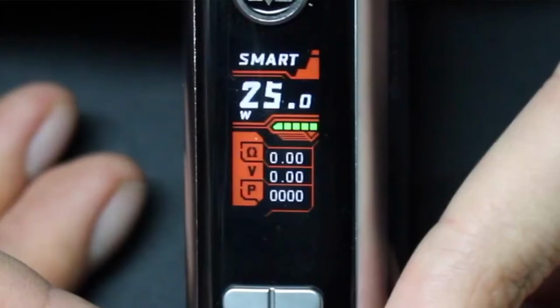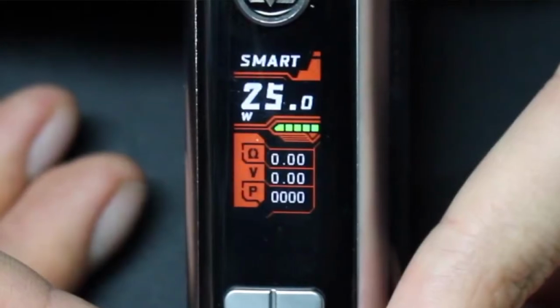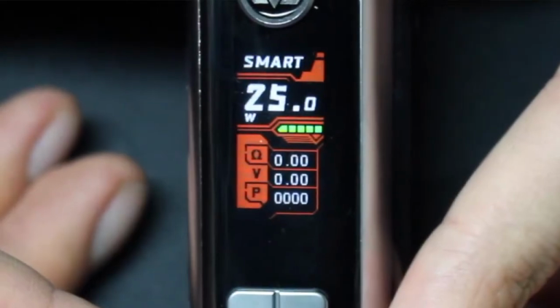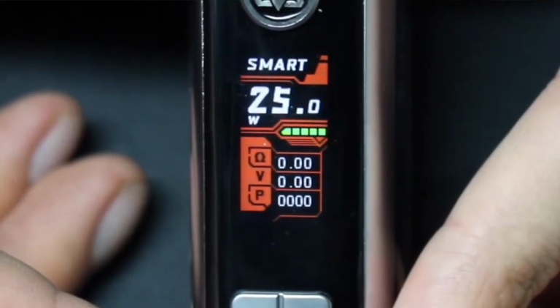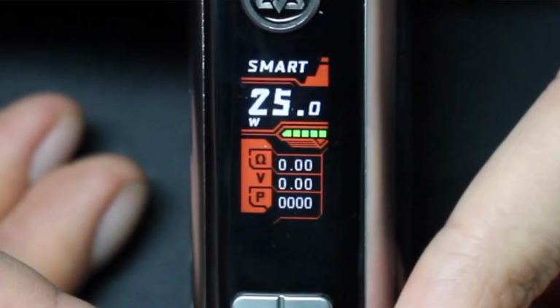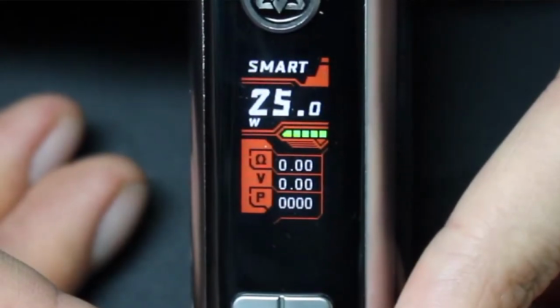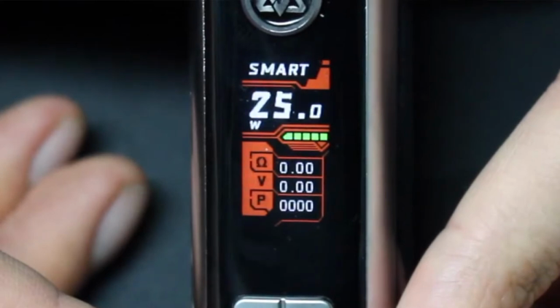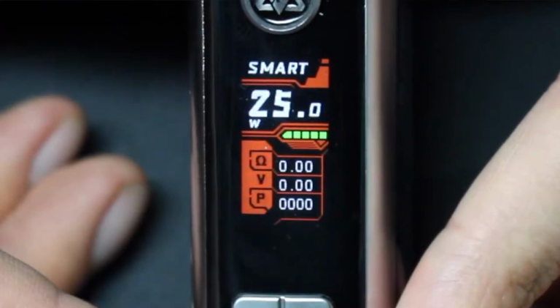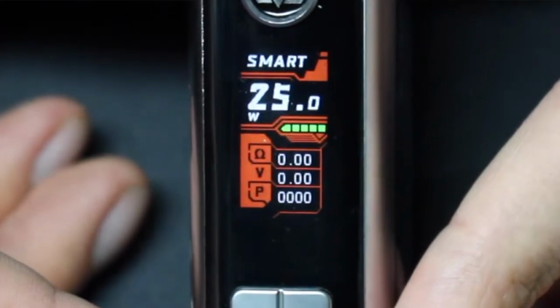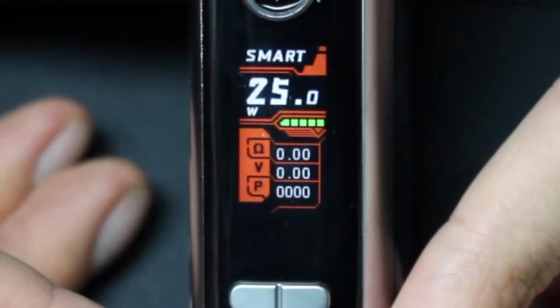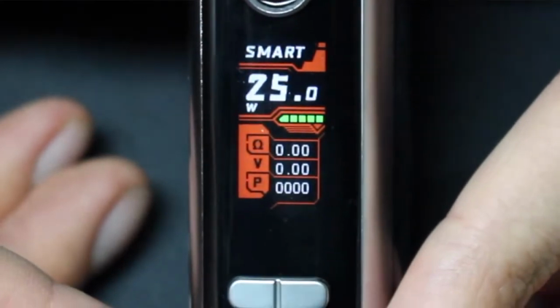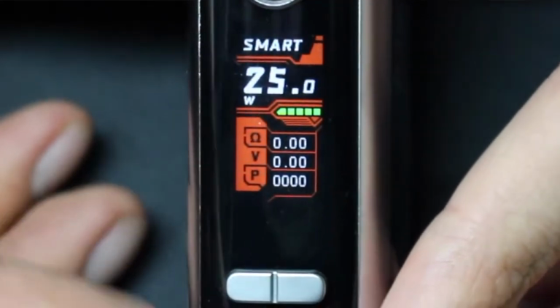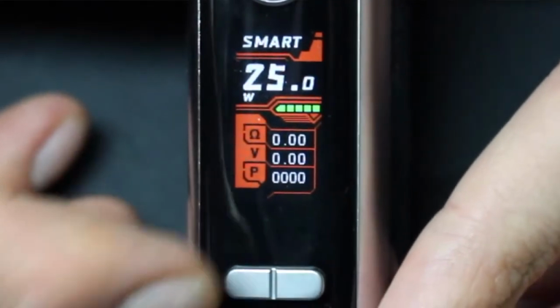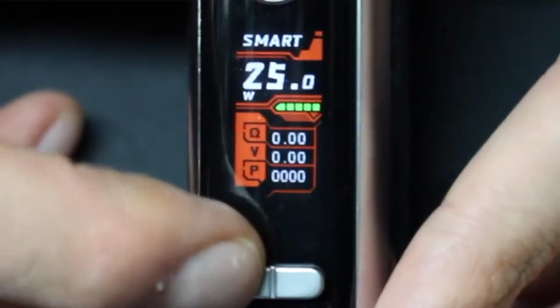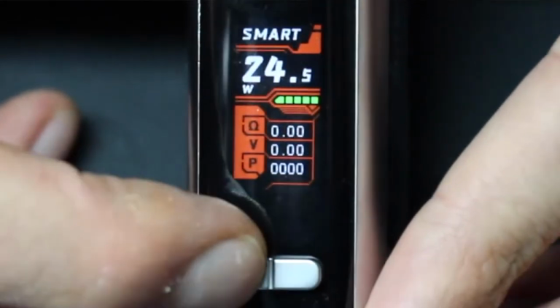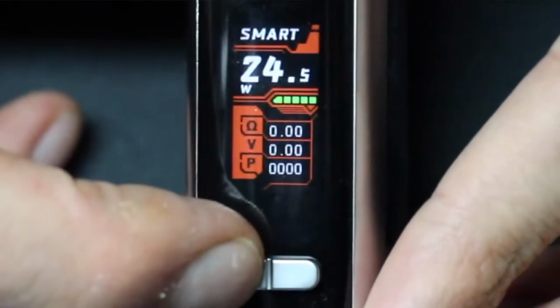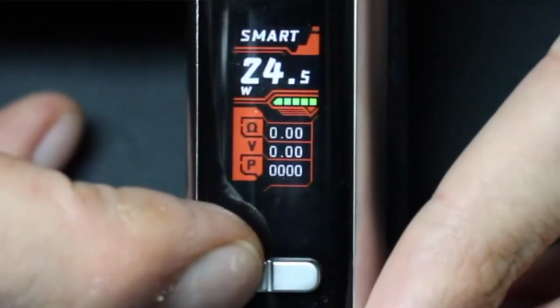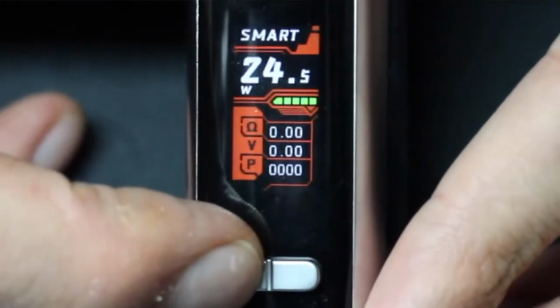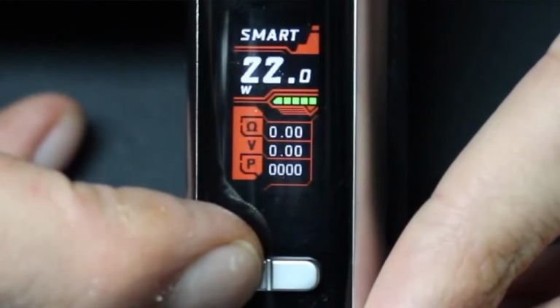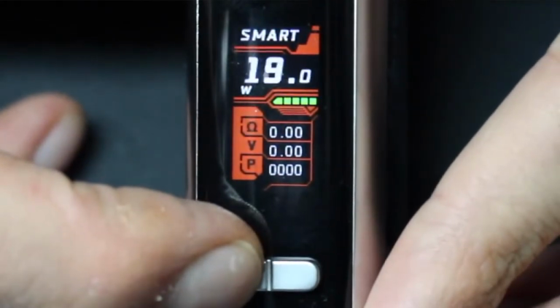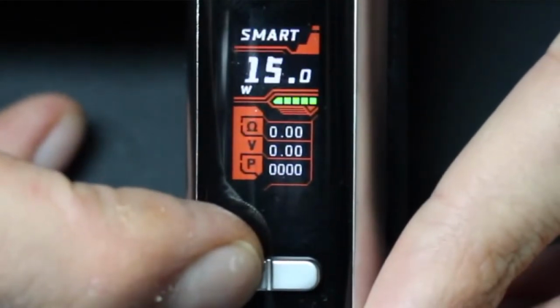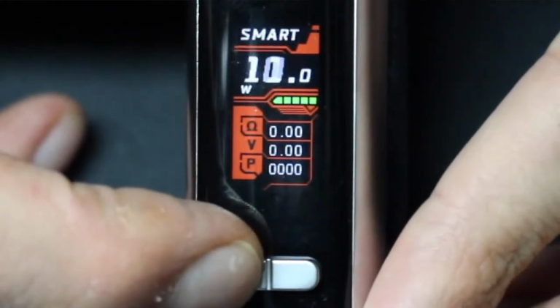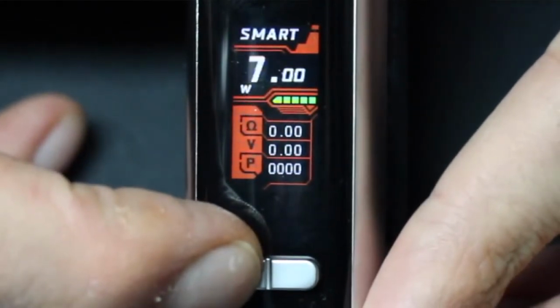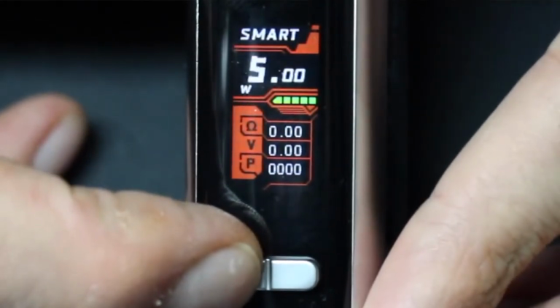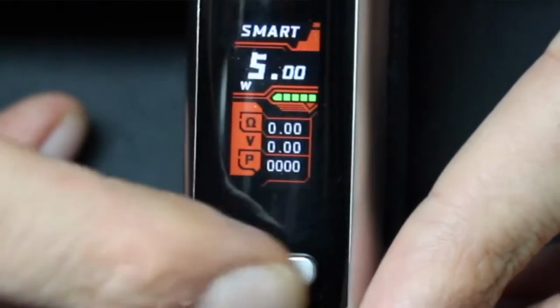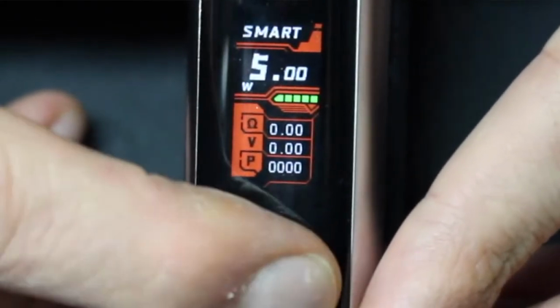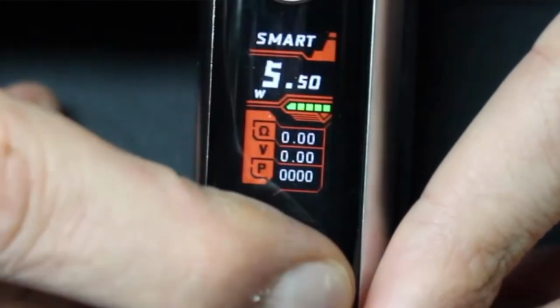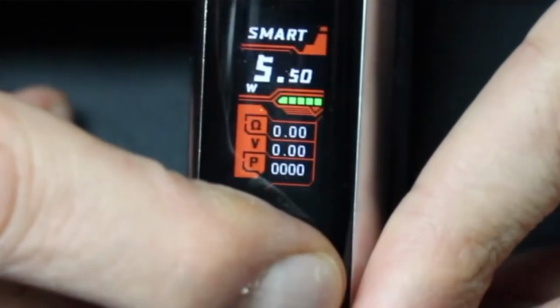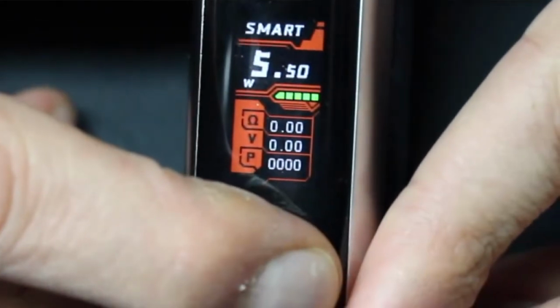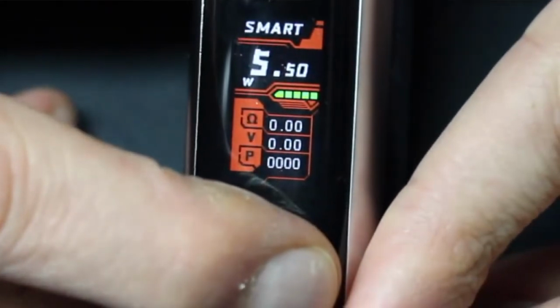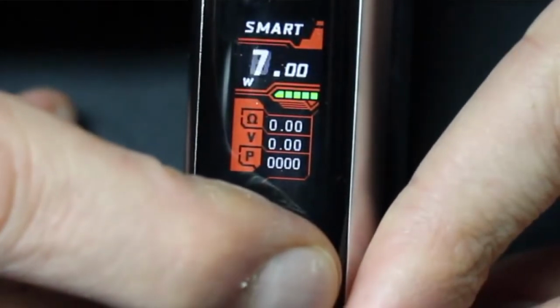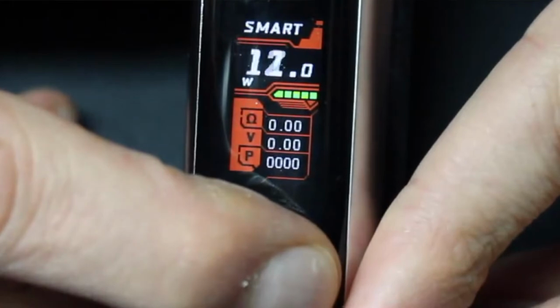There's a bright colorful screen and two up and down adjustment buttons. The screen shows the mode, wattage, battery charge, coil resistance, voltage, and a puff counter.